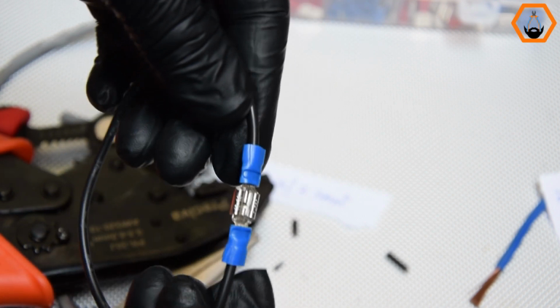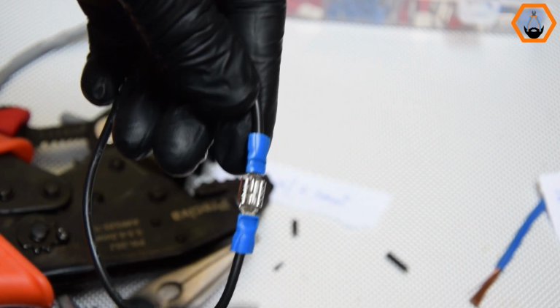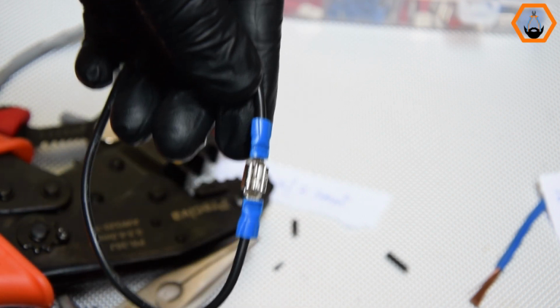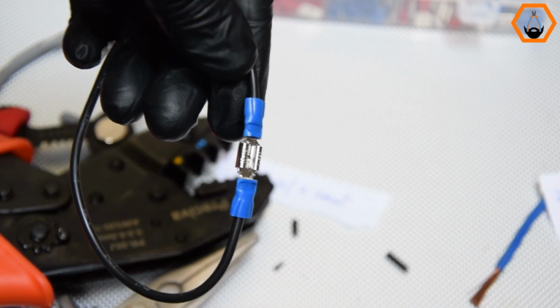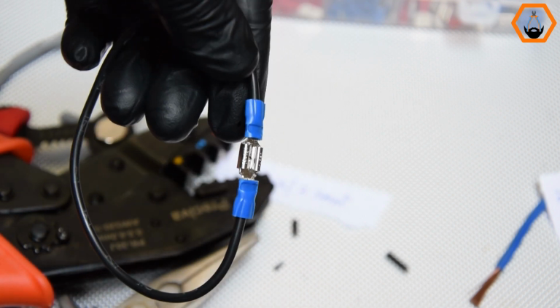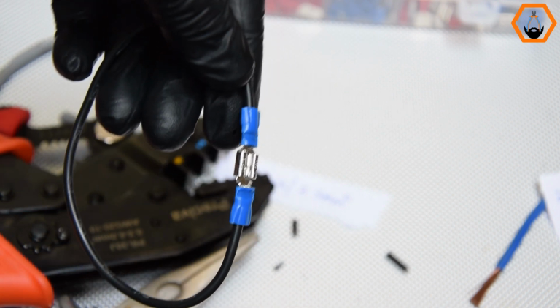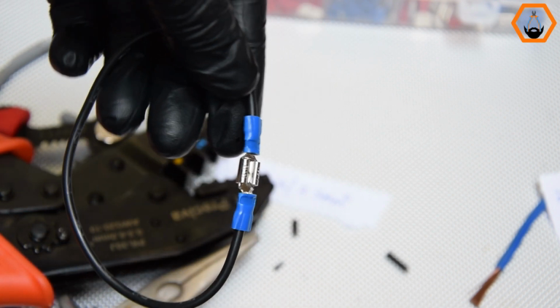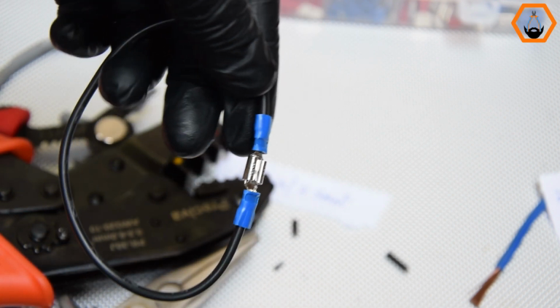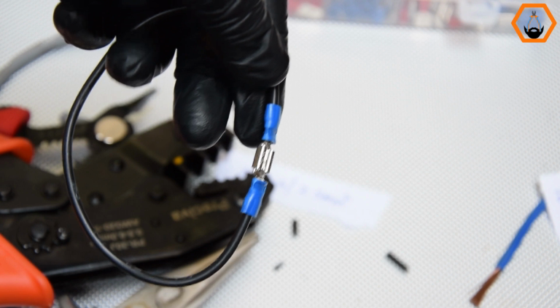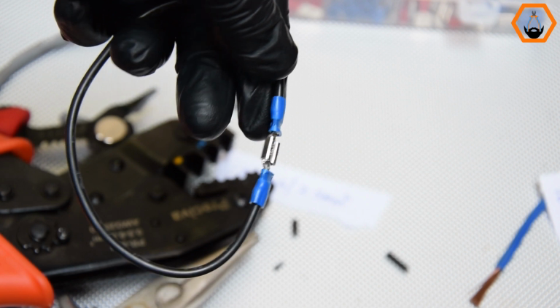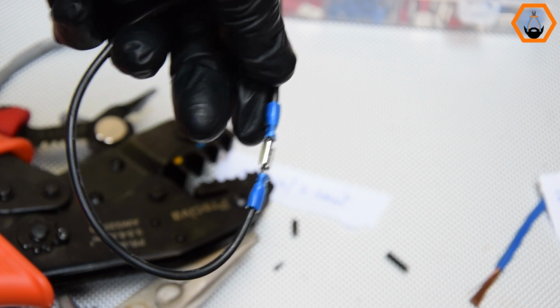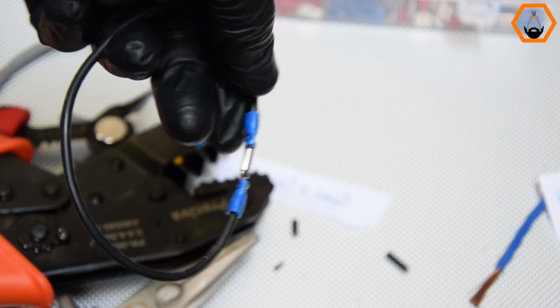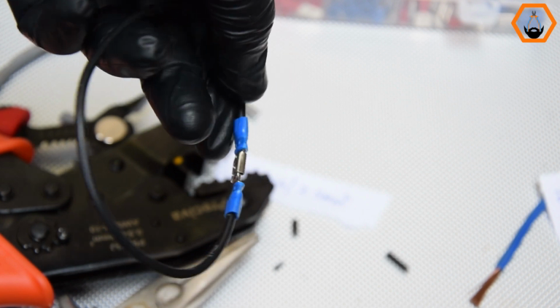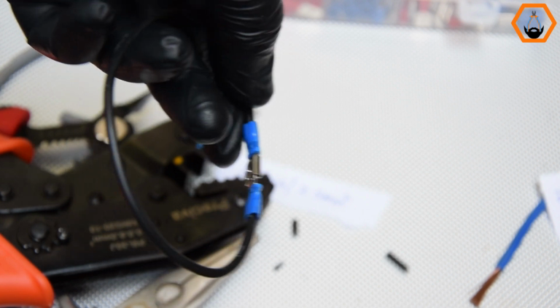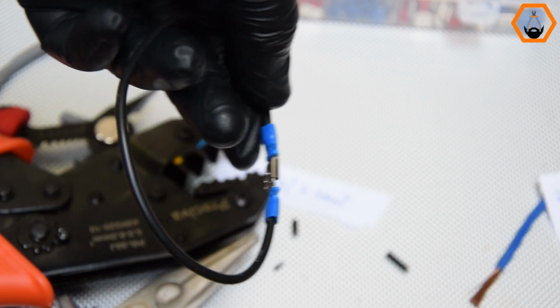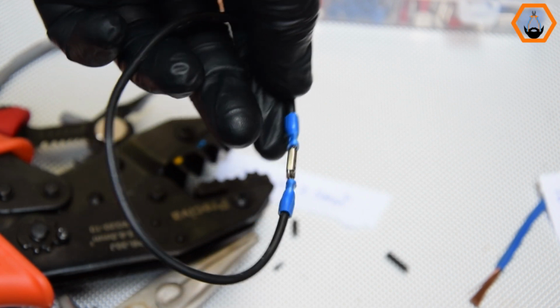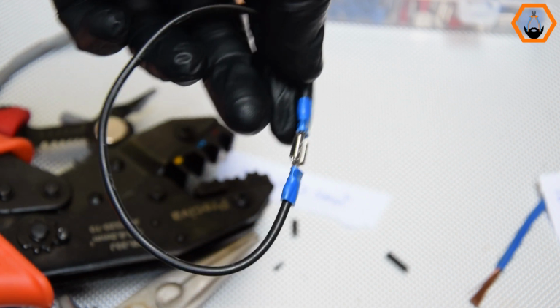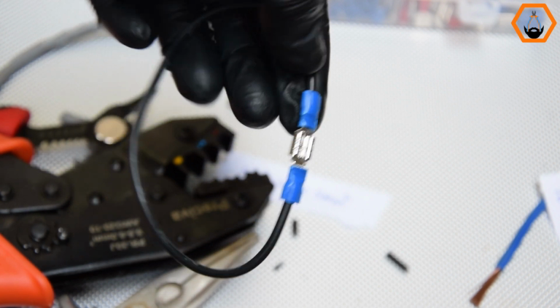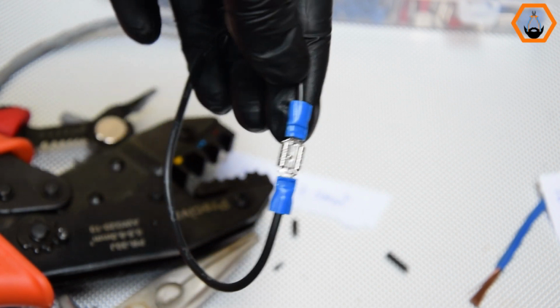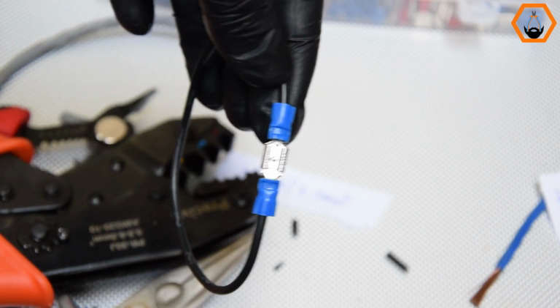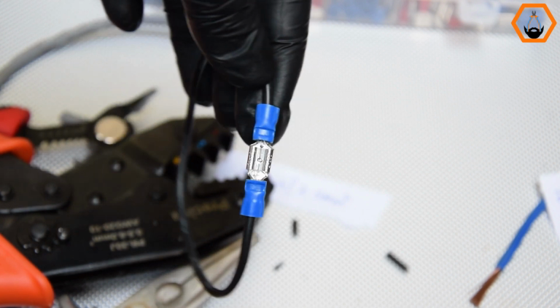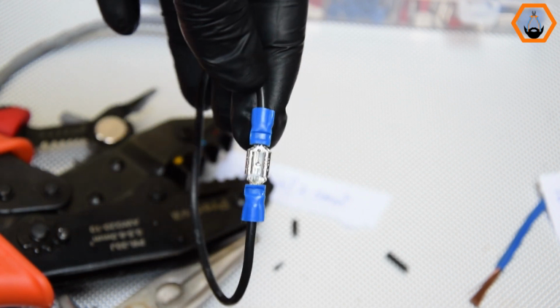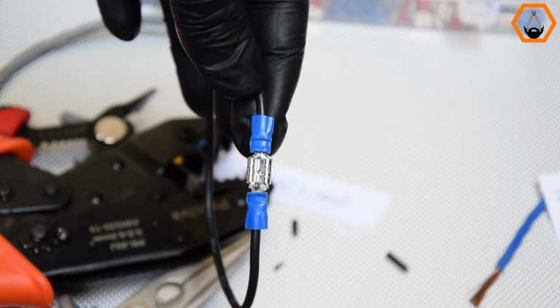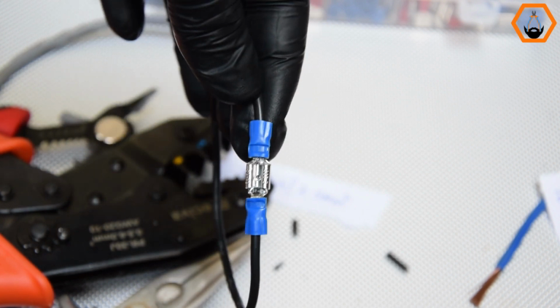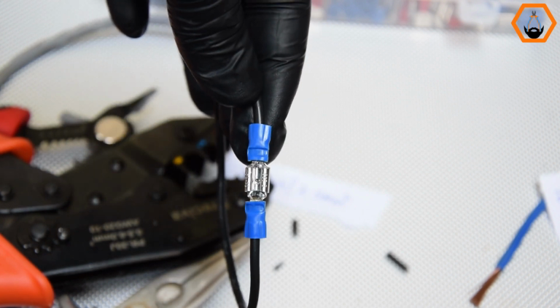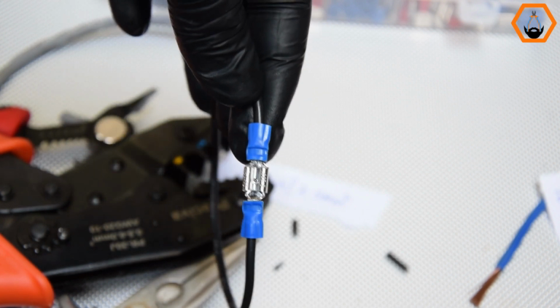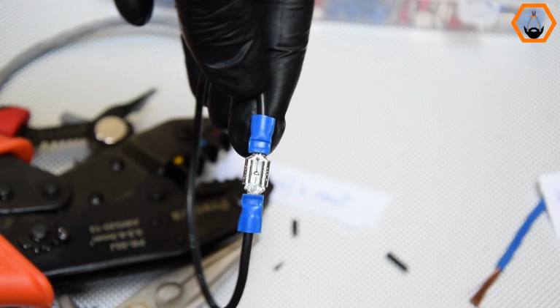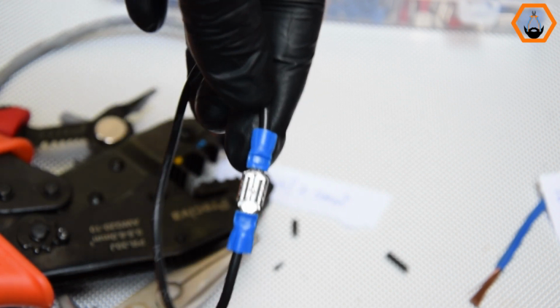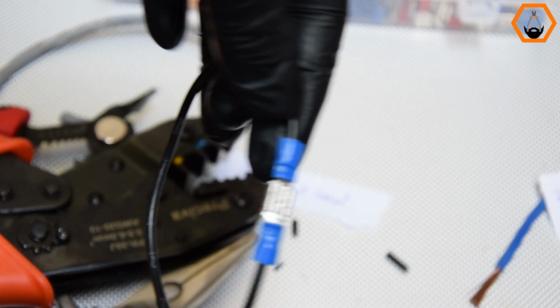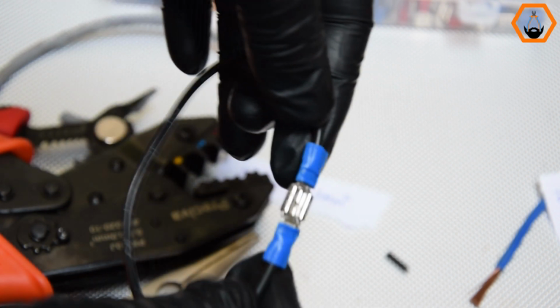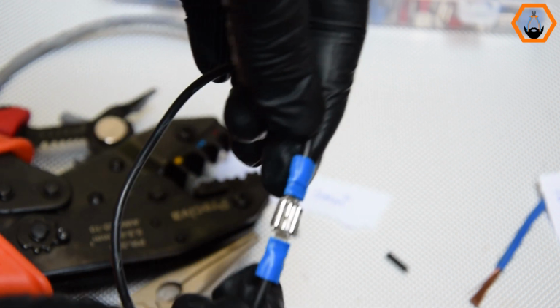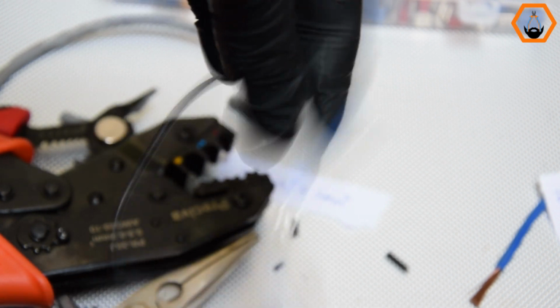But before I leave, do you know that wire ferrules are different from crimp connectors? Please check out this video.